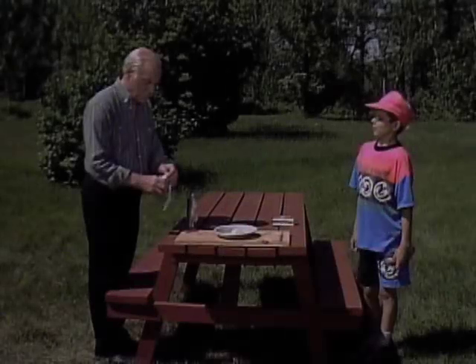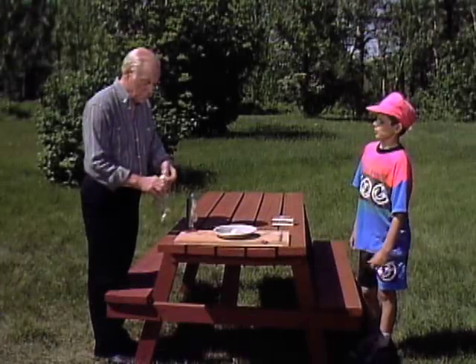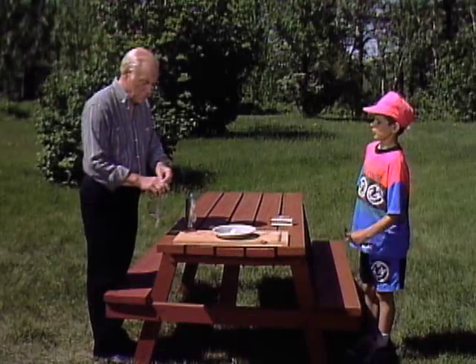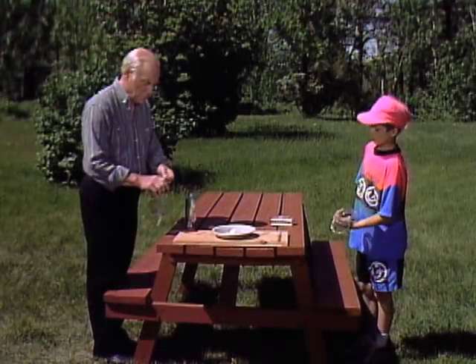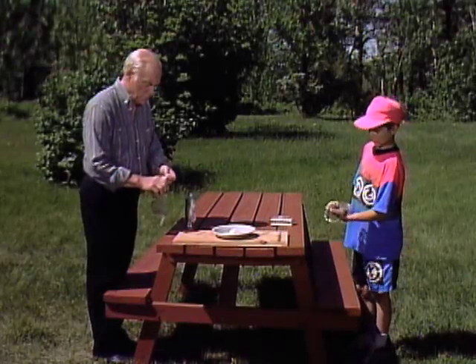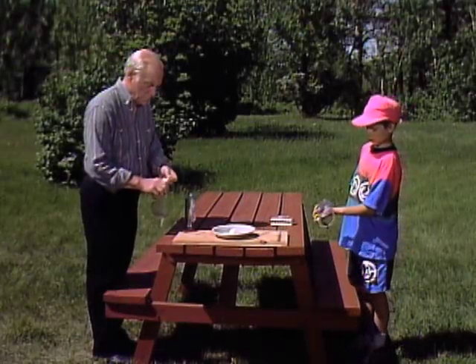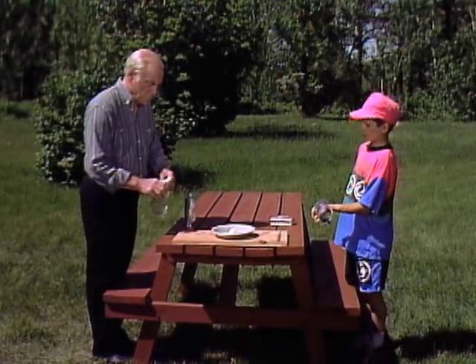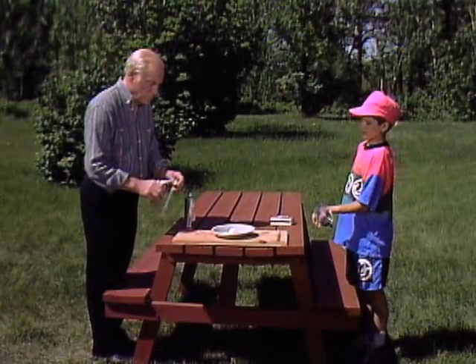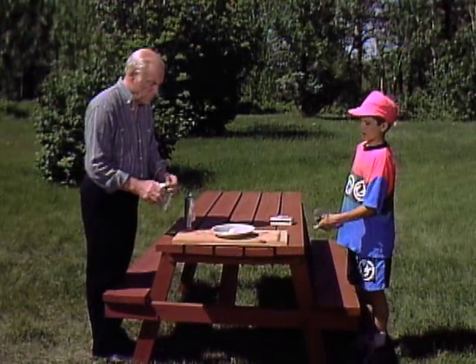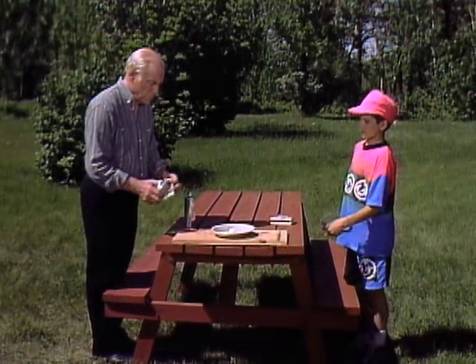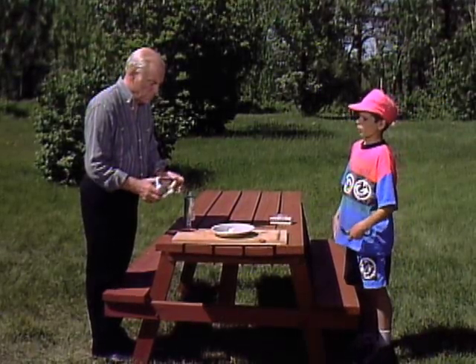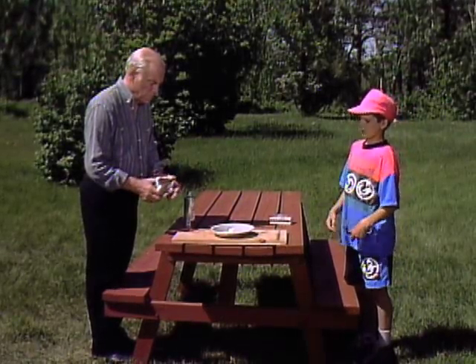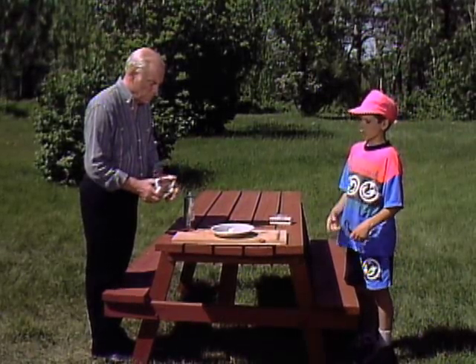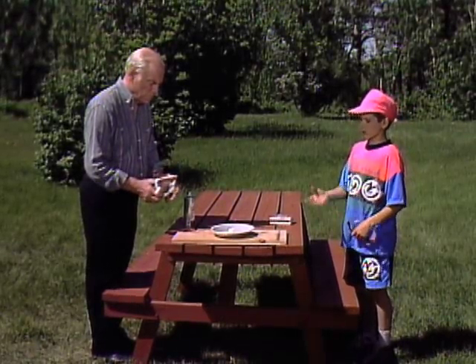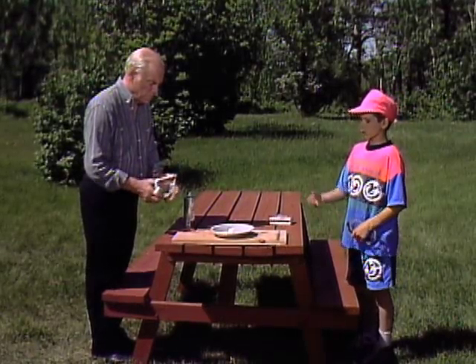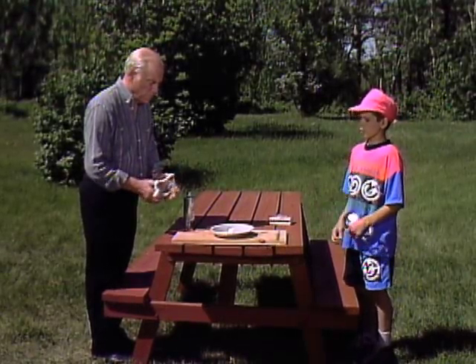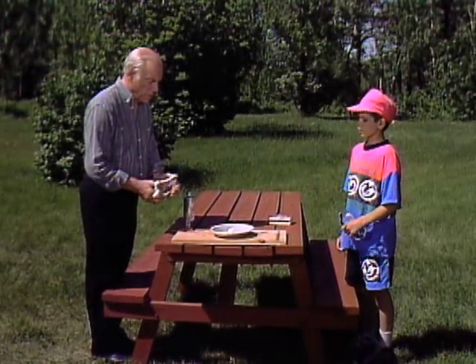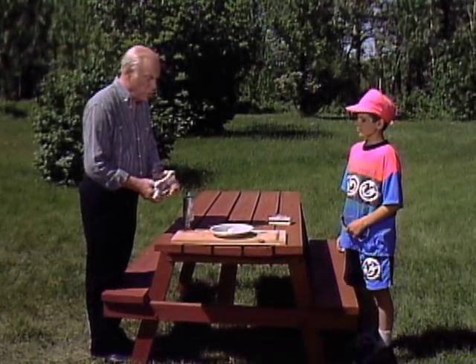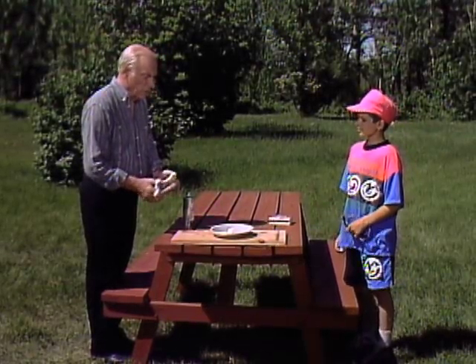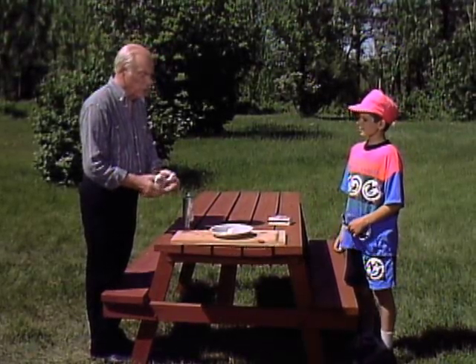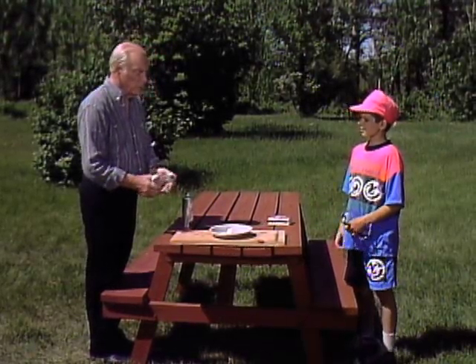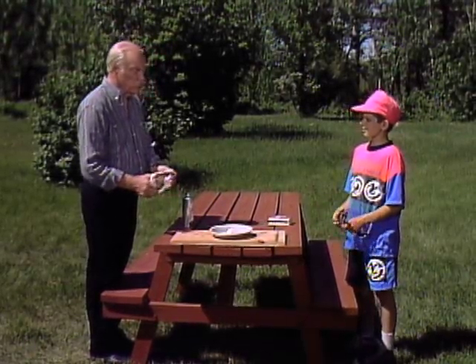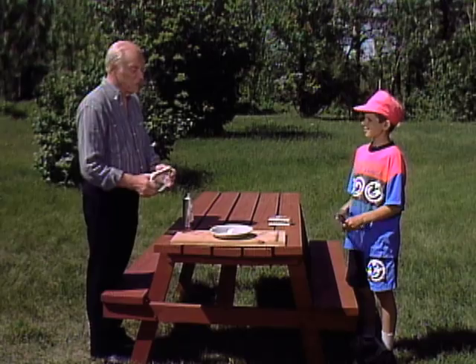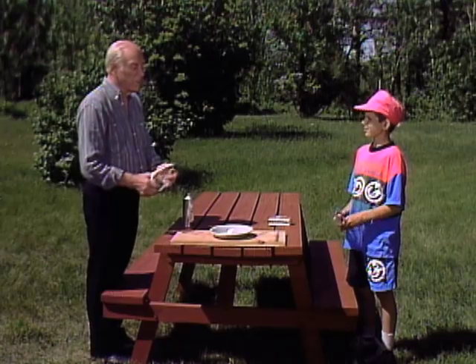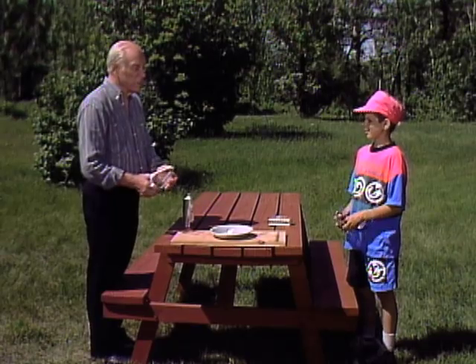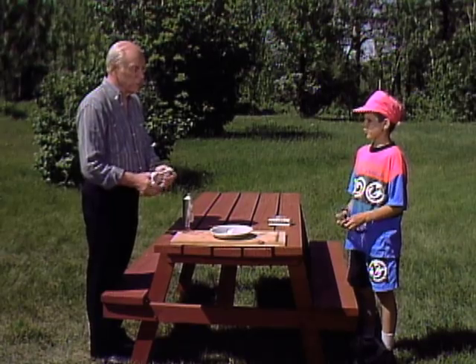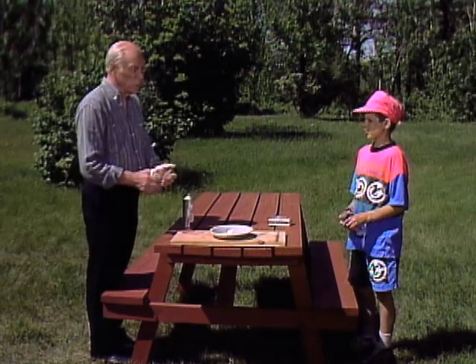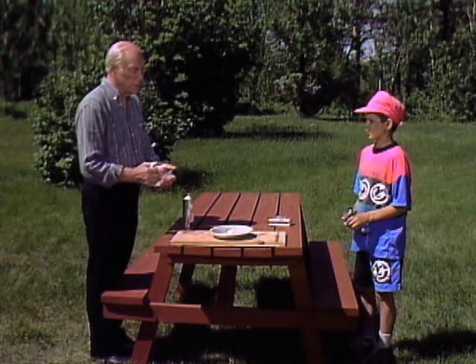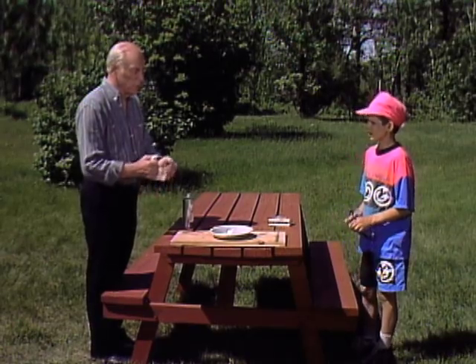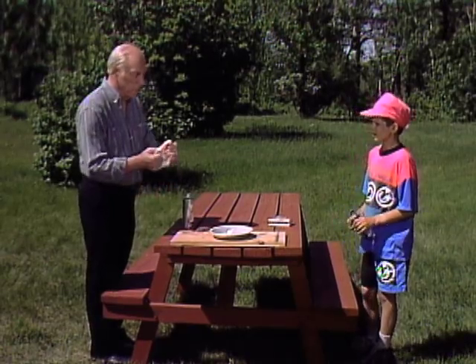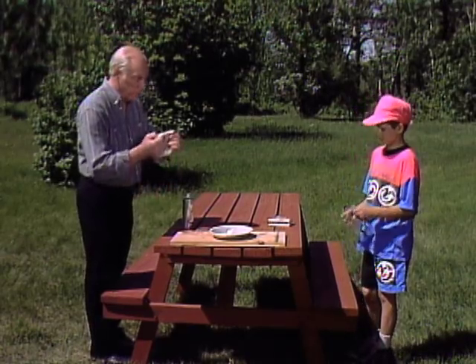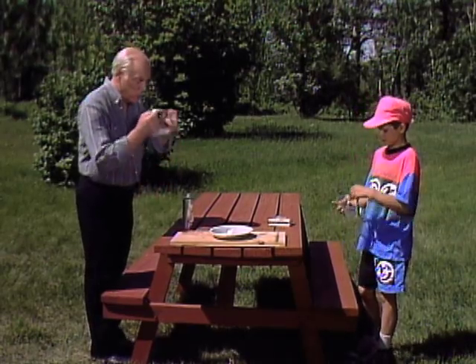Mr. Wizard, why do we have to wear safety glasses if we're going to be roasting marshmallows? Well, Brian, we're going to roast them in a very special way. So go ahead, put them on.